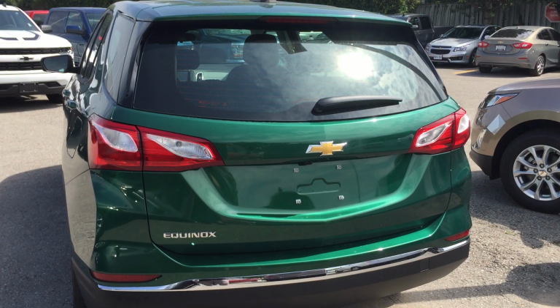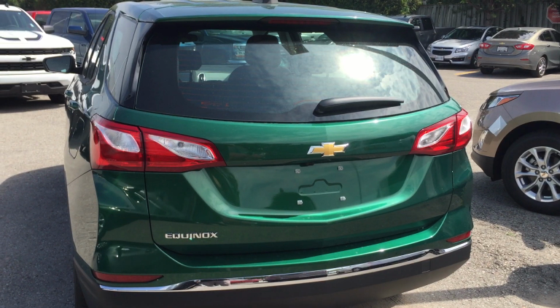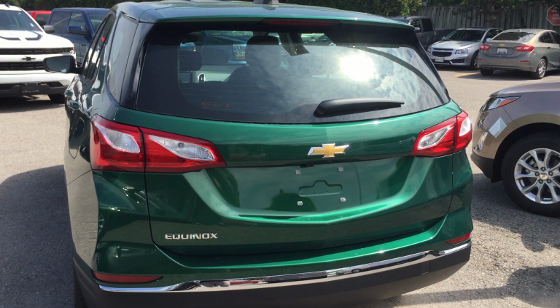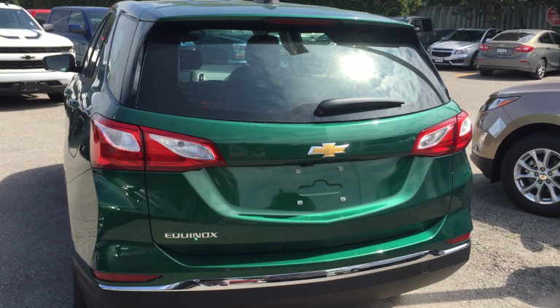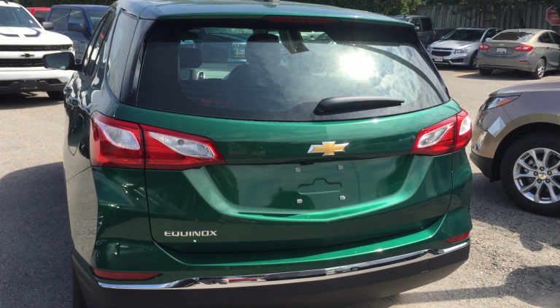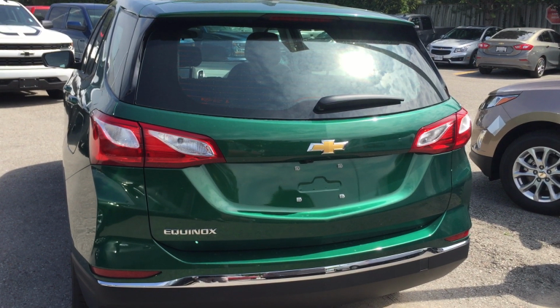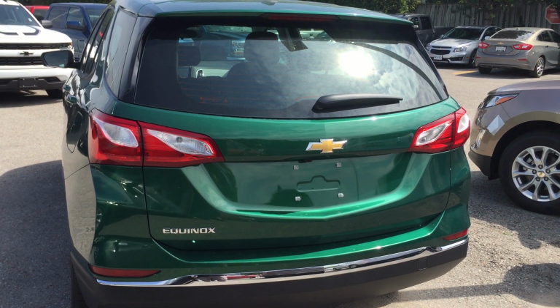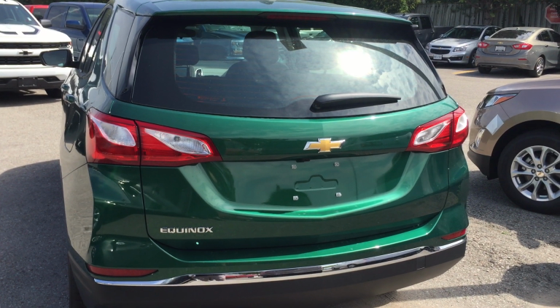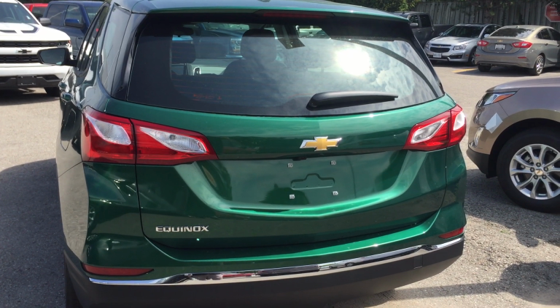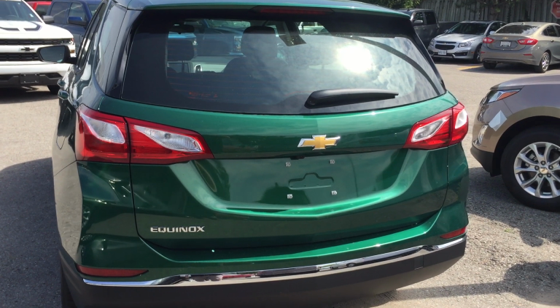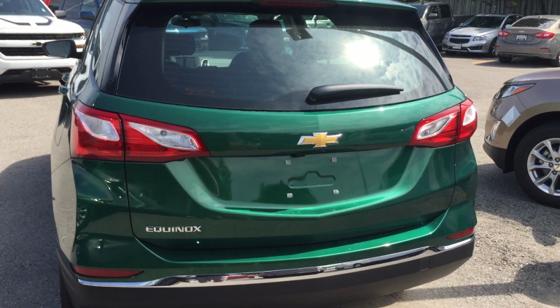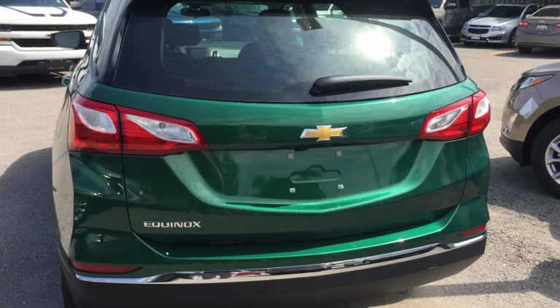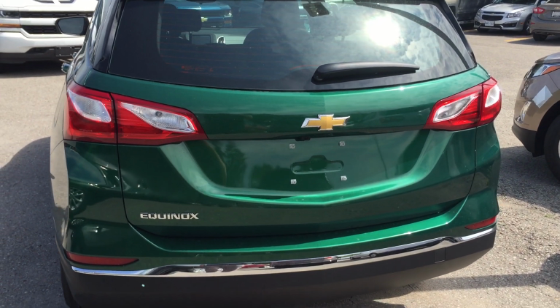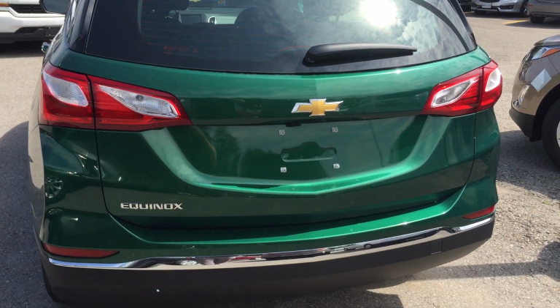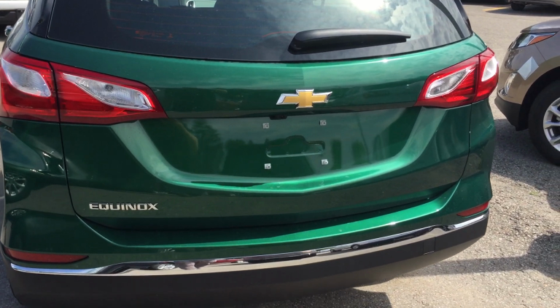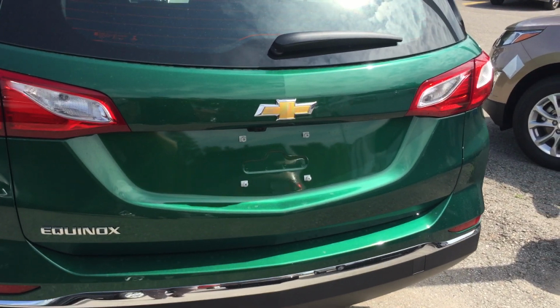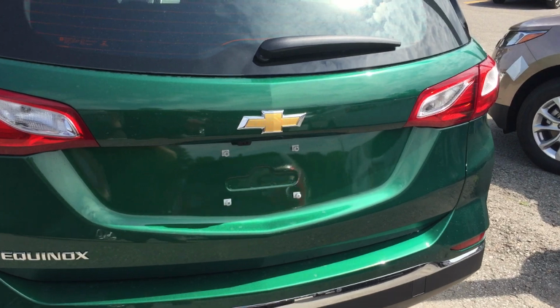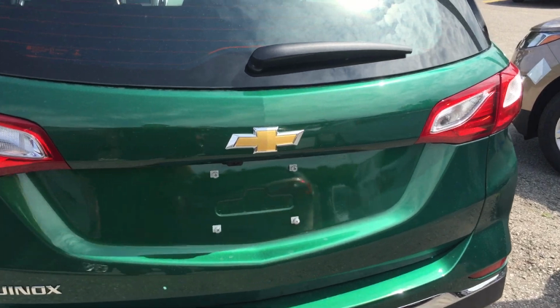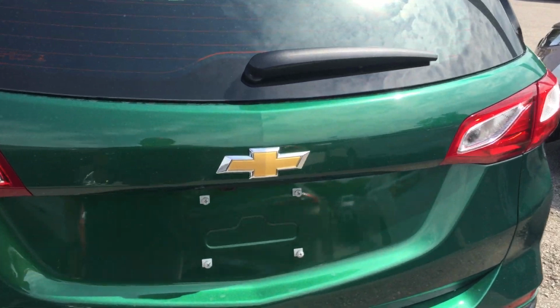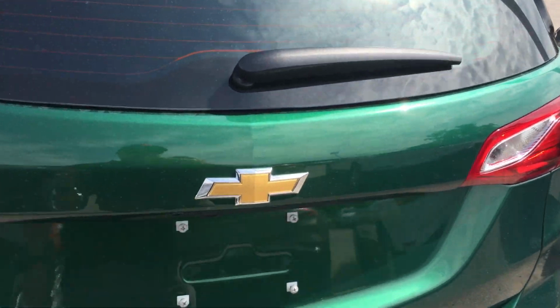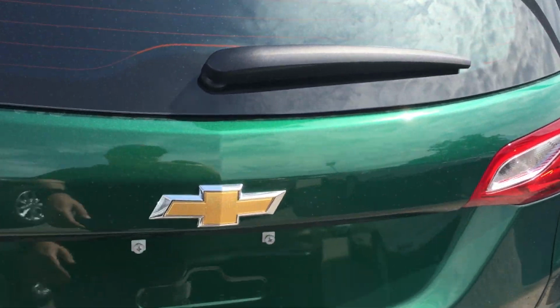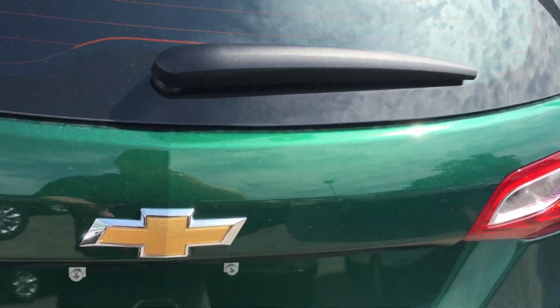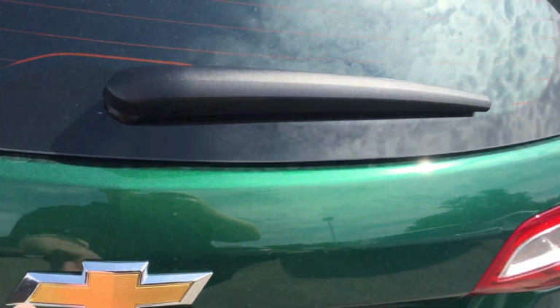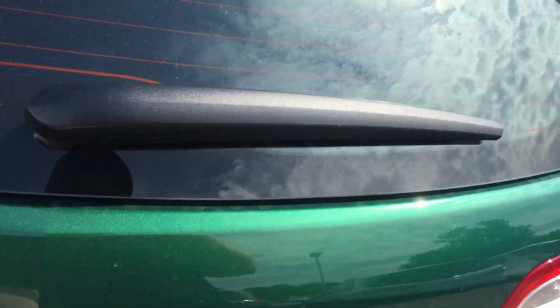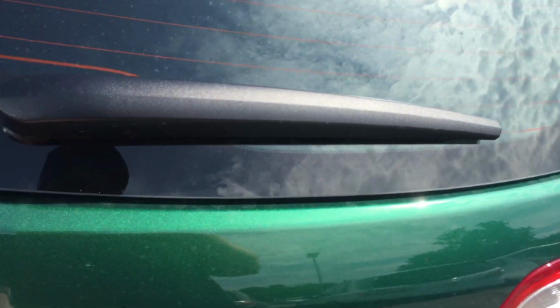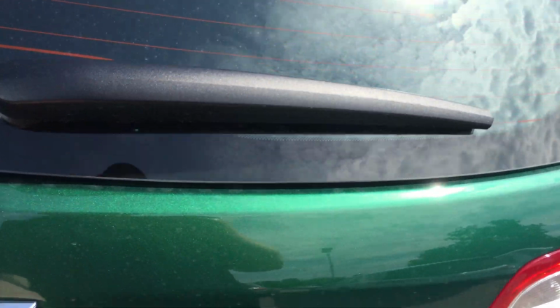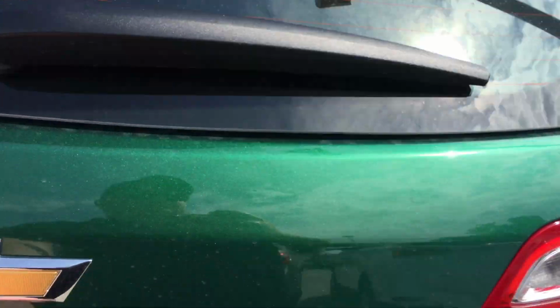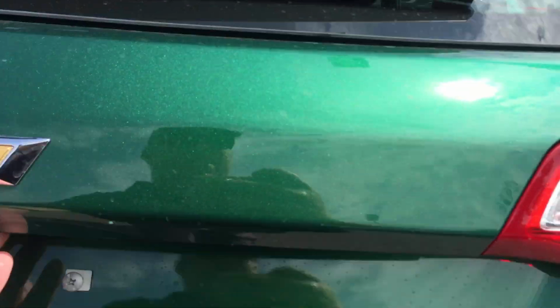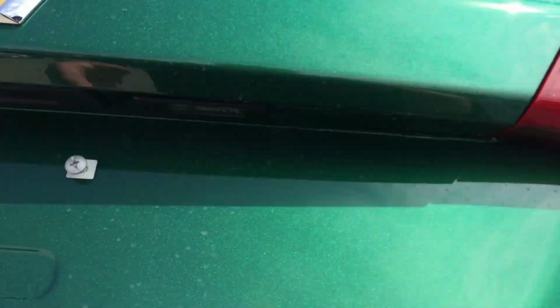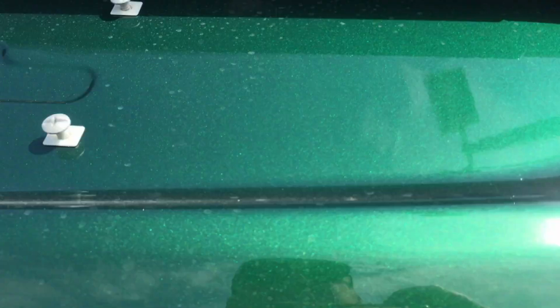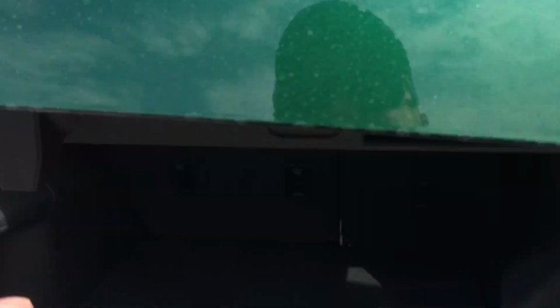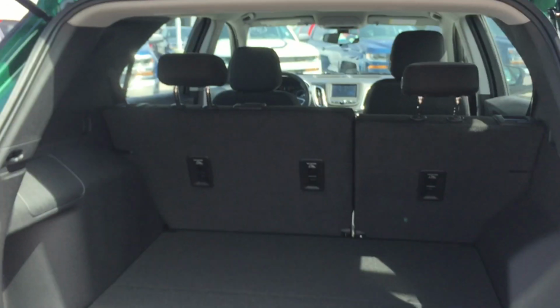Just giving you another look at the color before I open up the back. Stunning — Ivy Metallic.